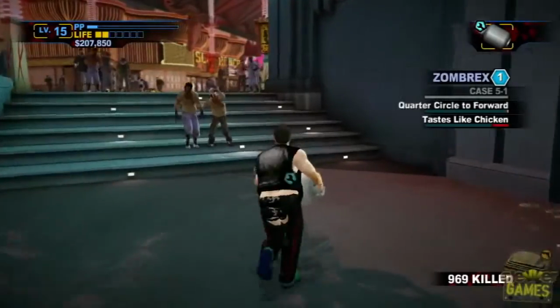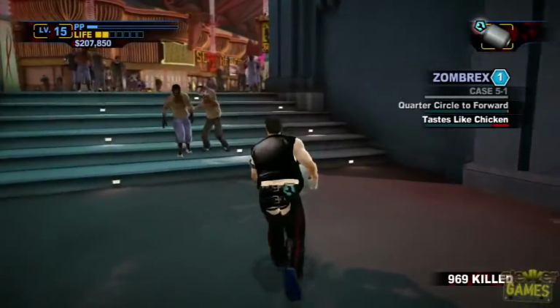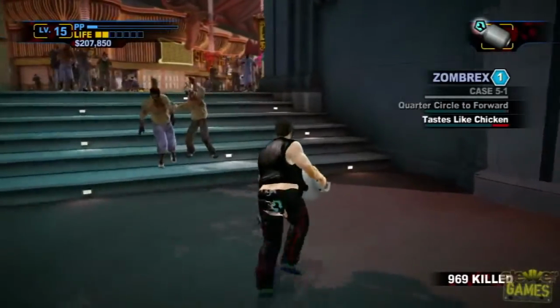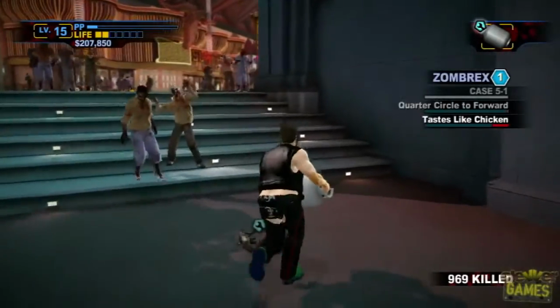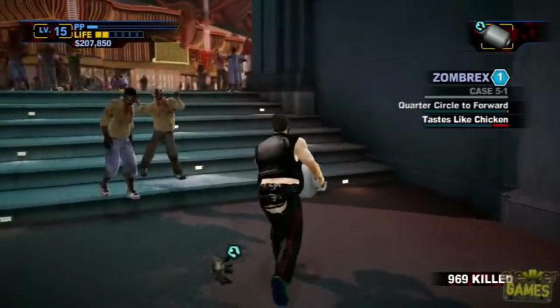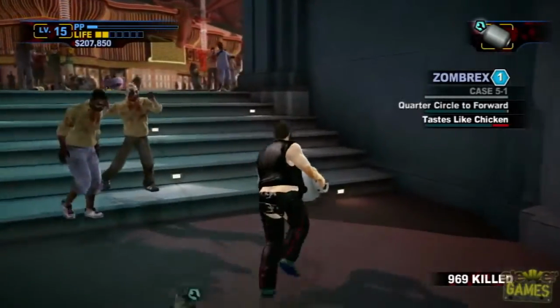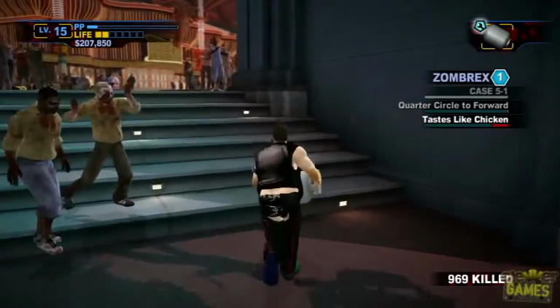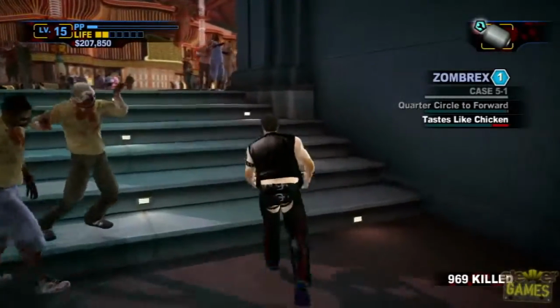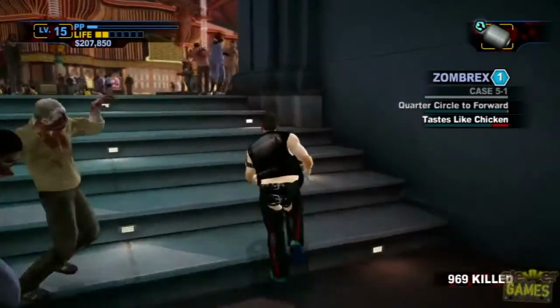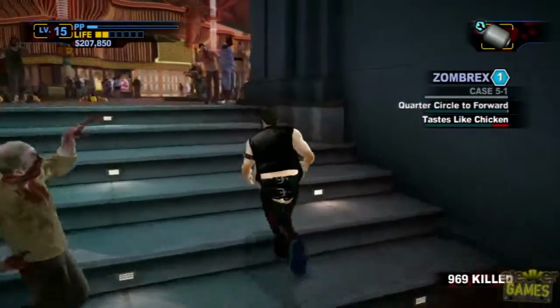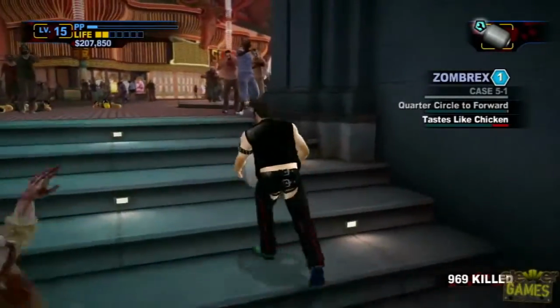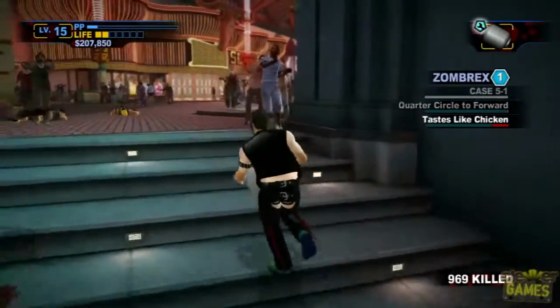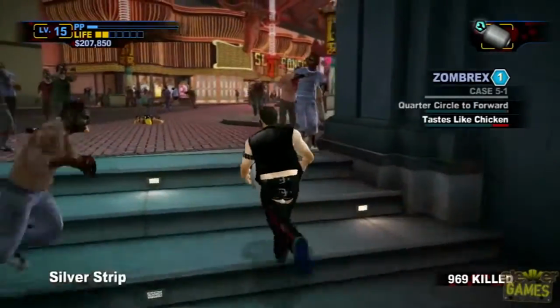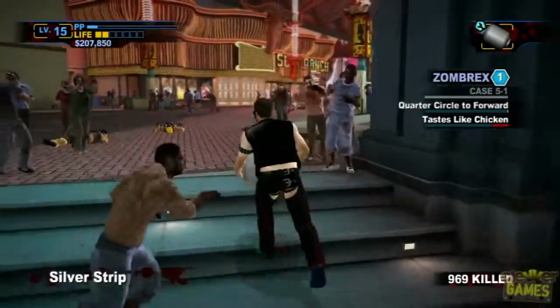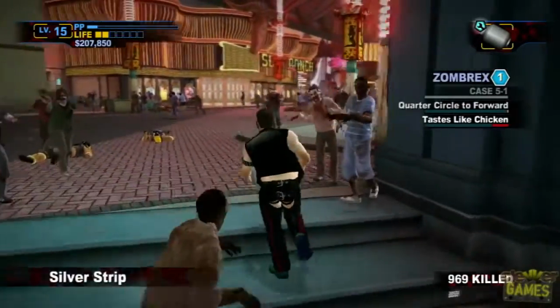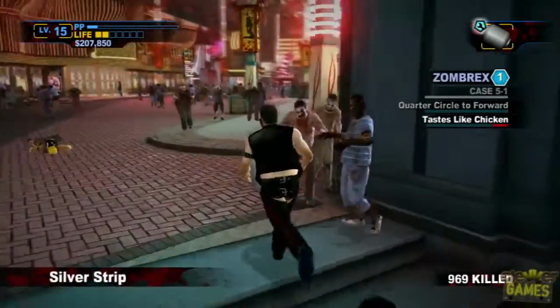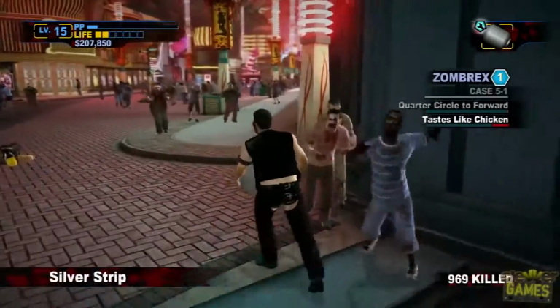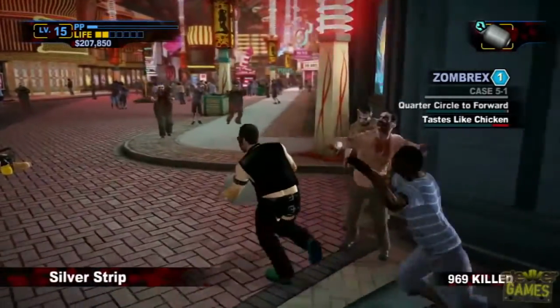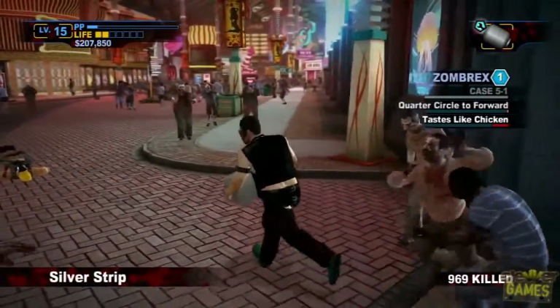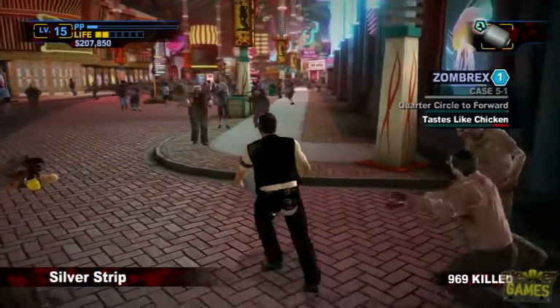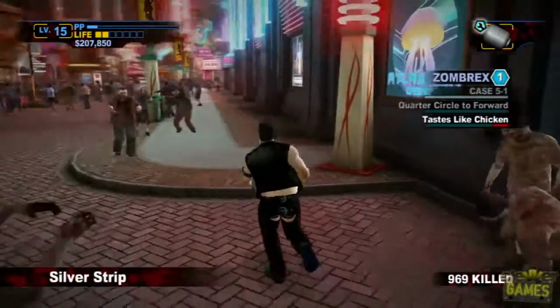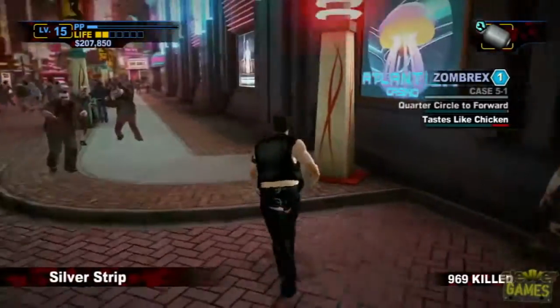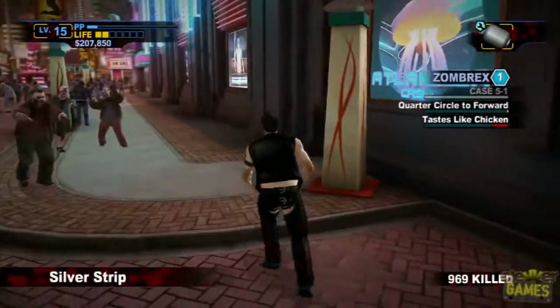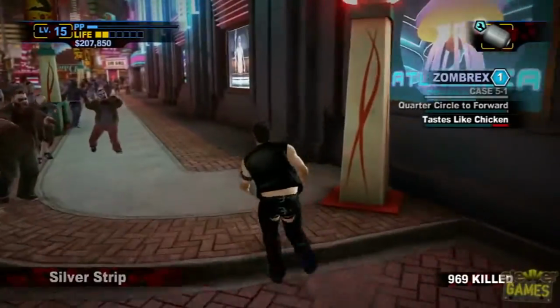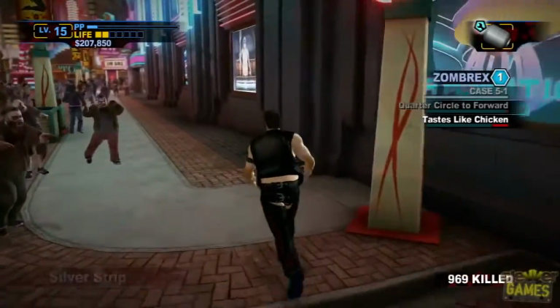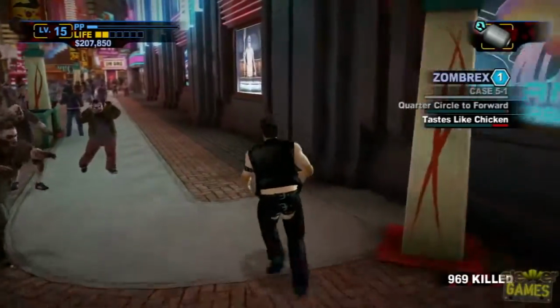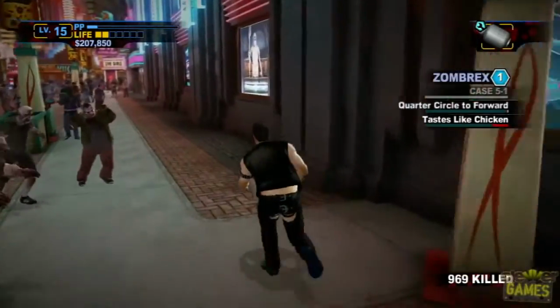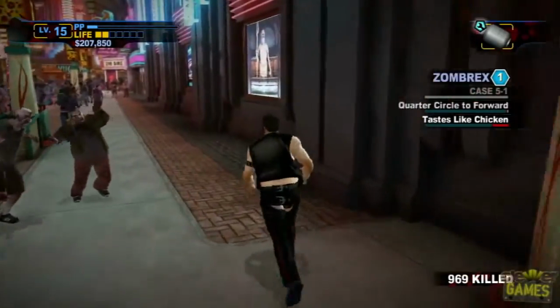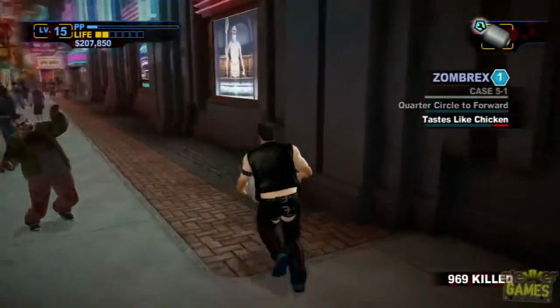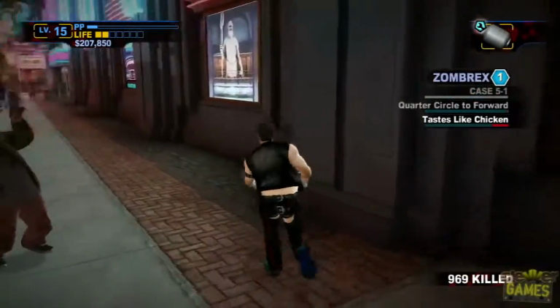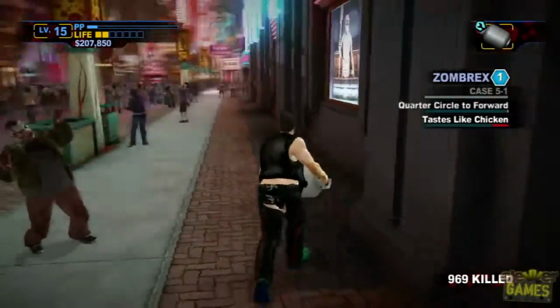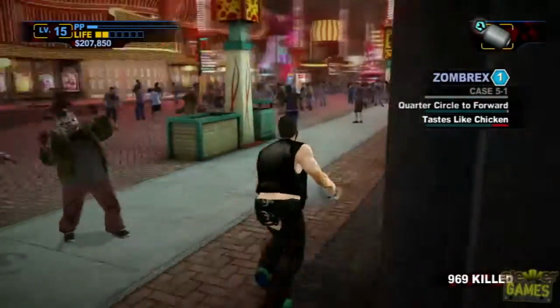What's up guys, this is So Inky from Clever Games and today we're going to be showing you how to make the Bouncing Beauty, one of the new weapons in Dead Rising 2: Off the Record.